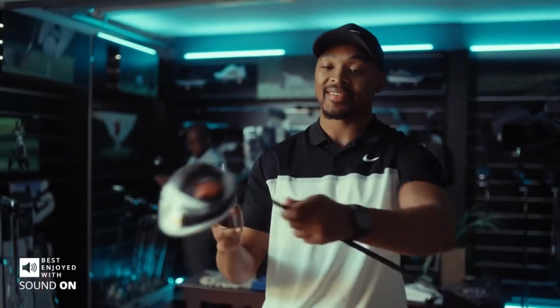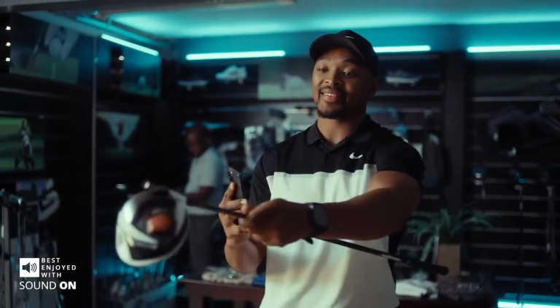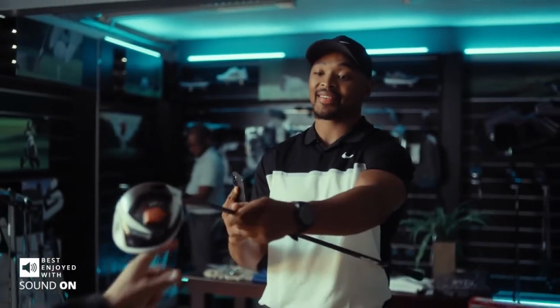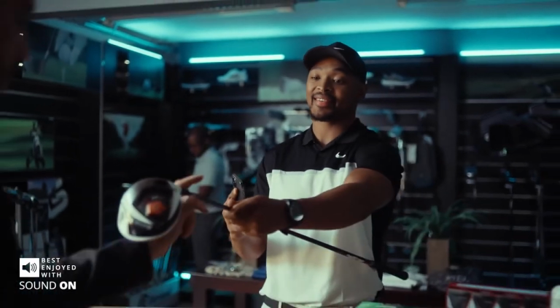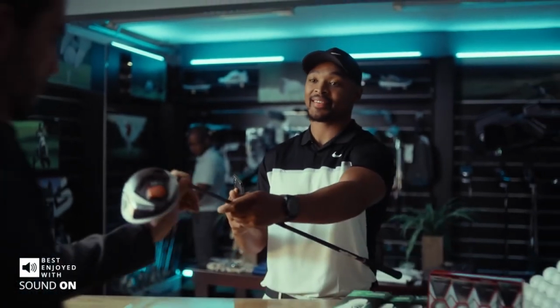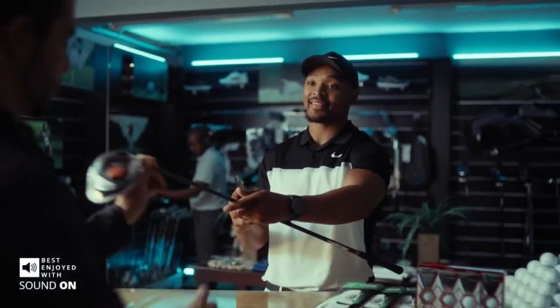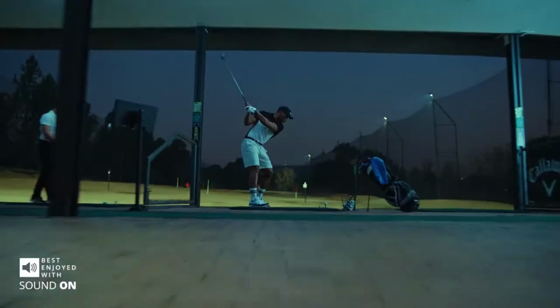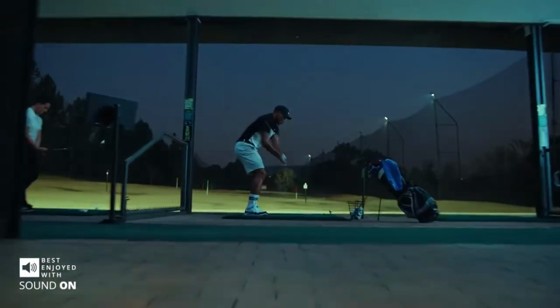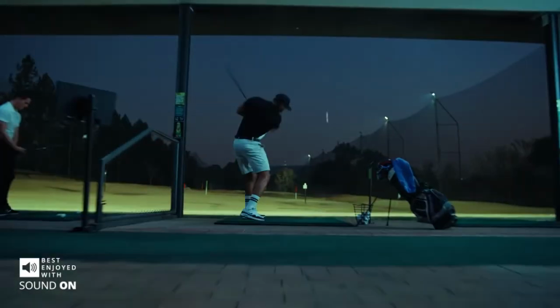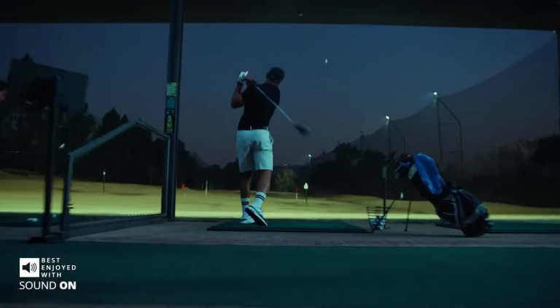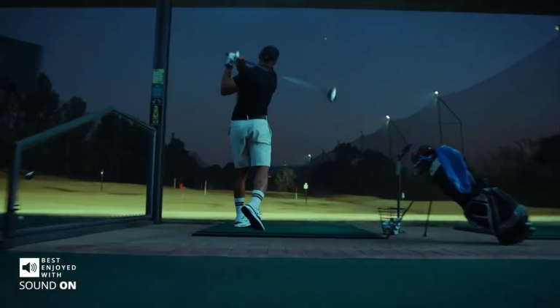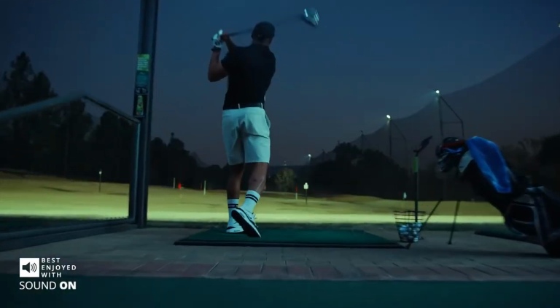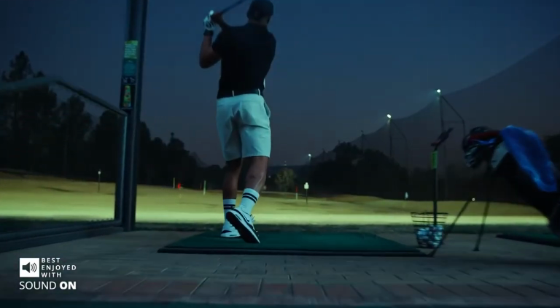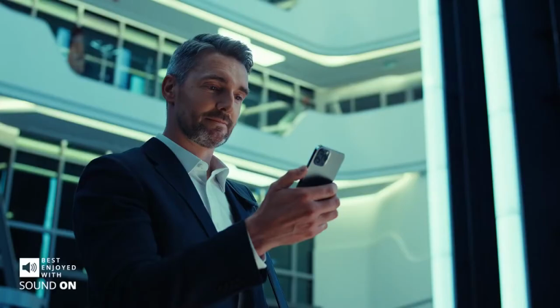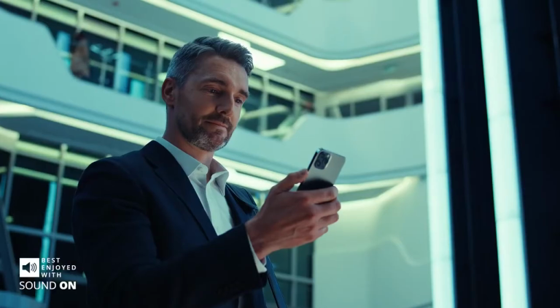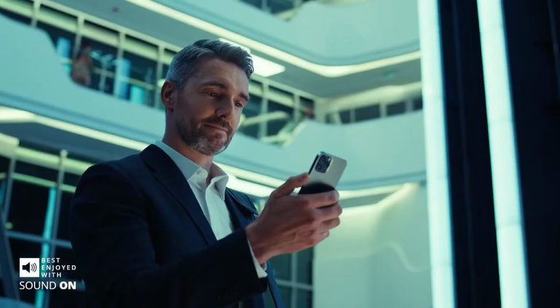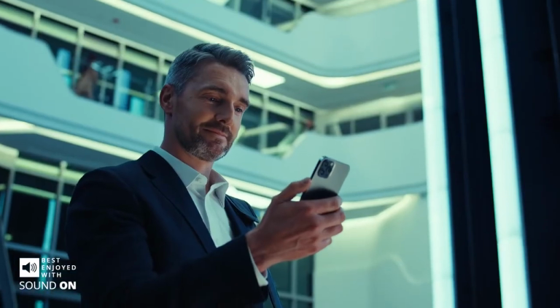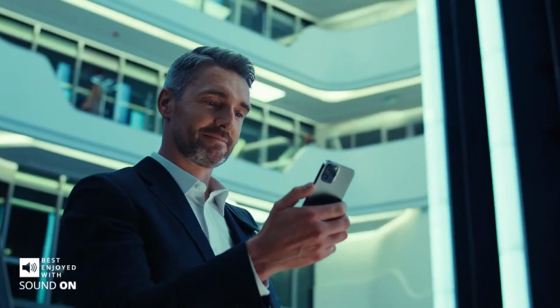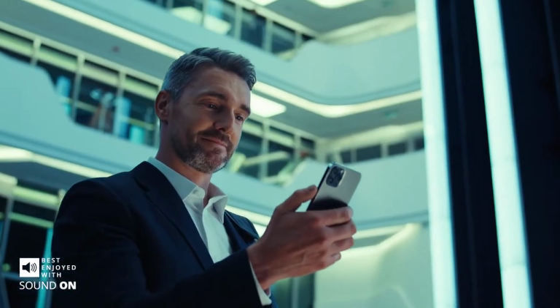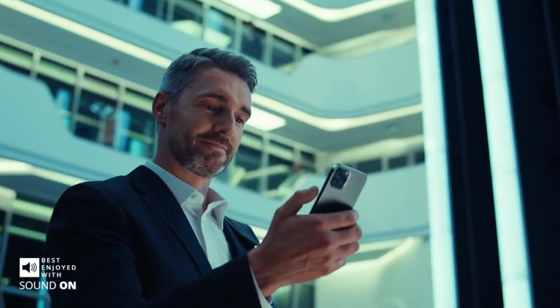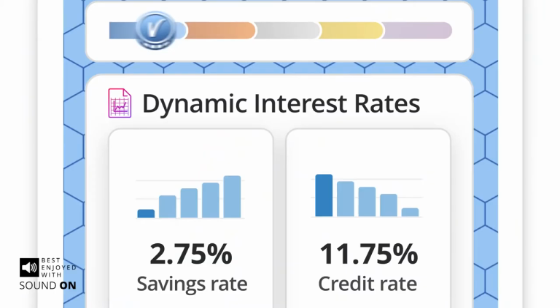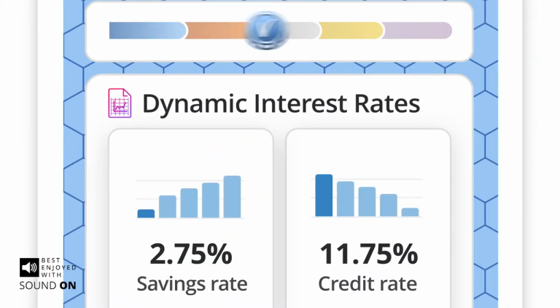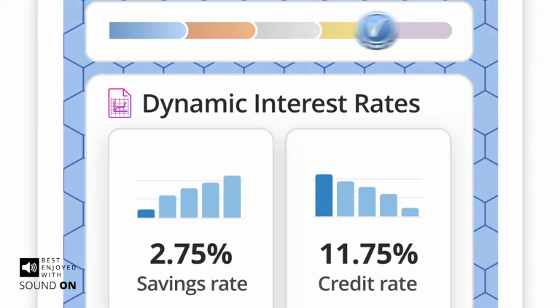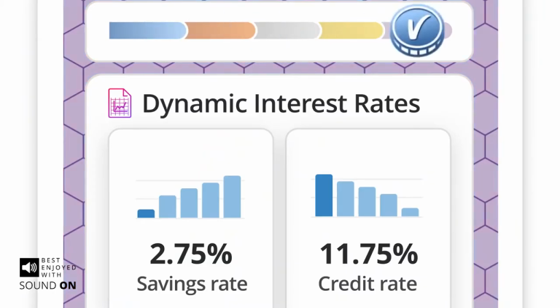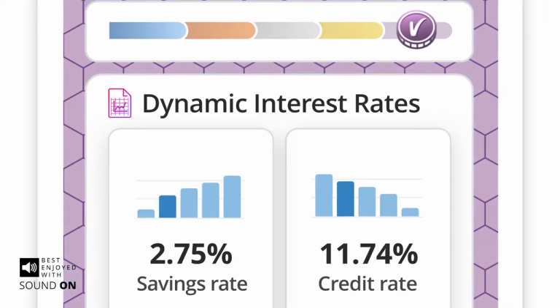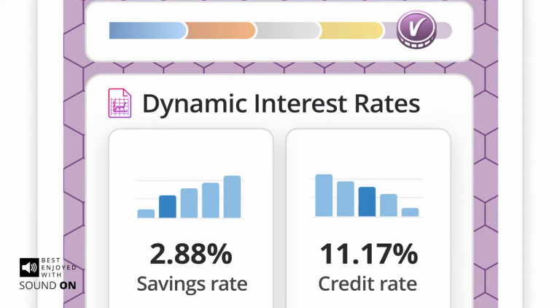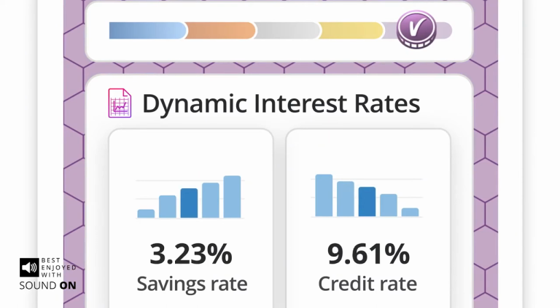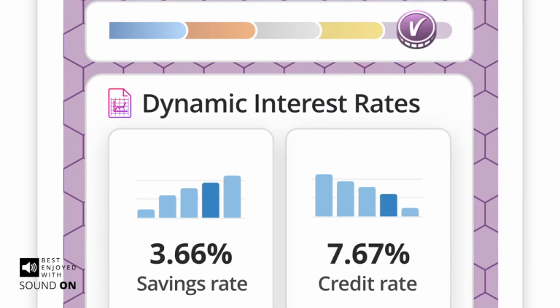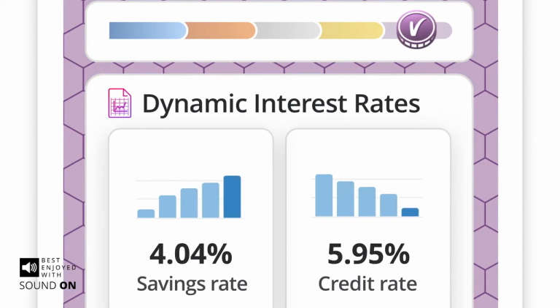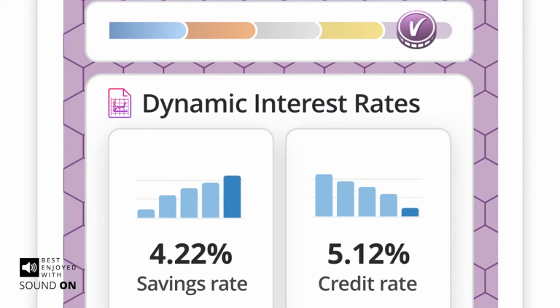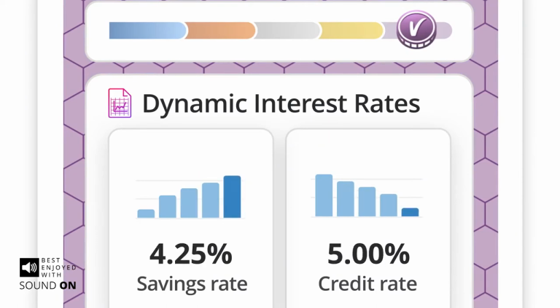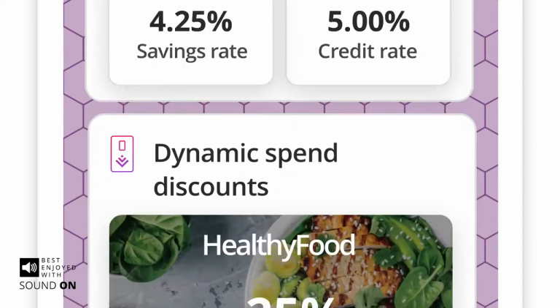Your interest rates and any additional benefits are fixed according to your account type.